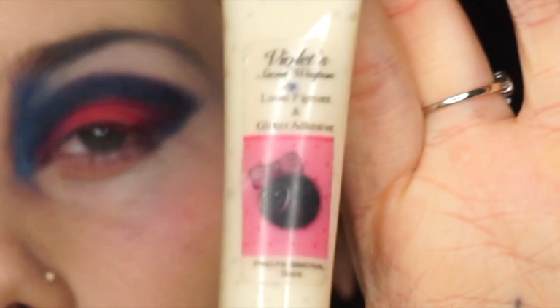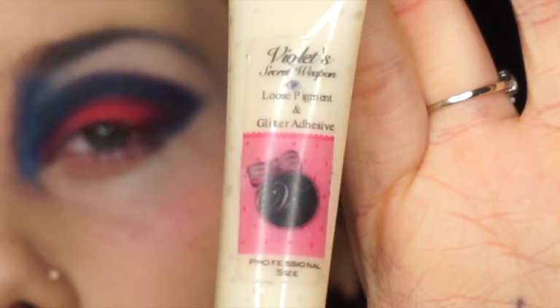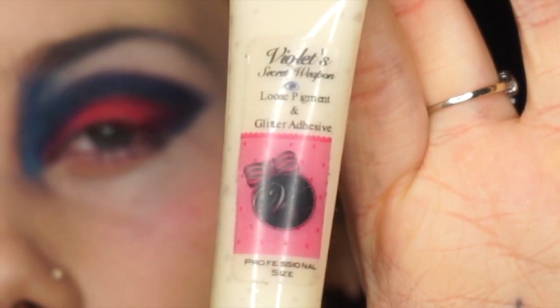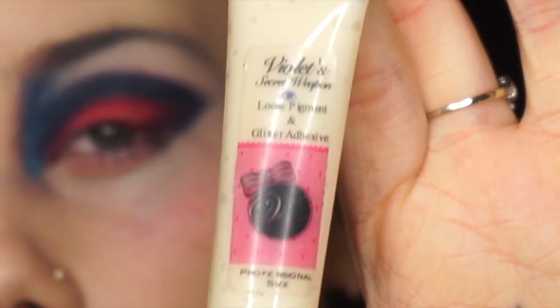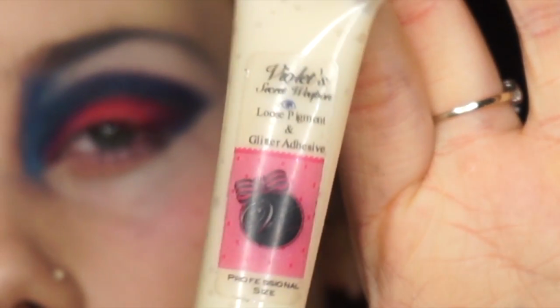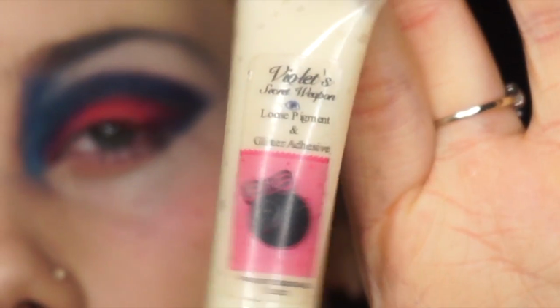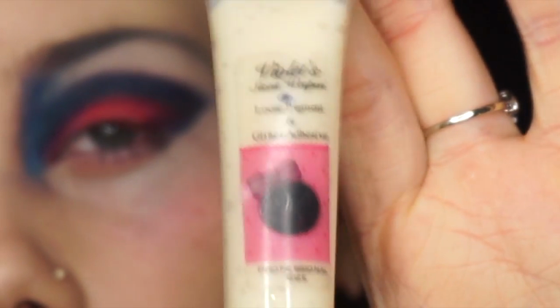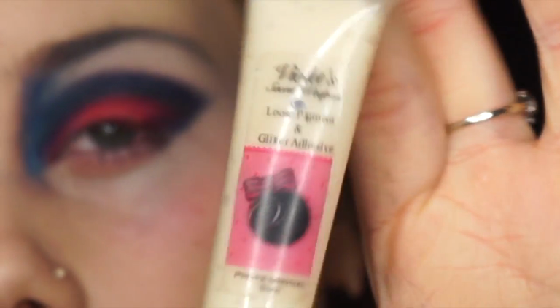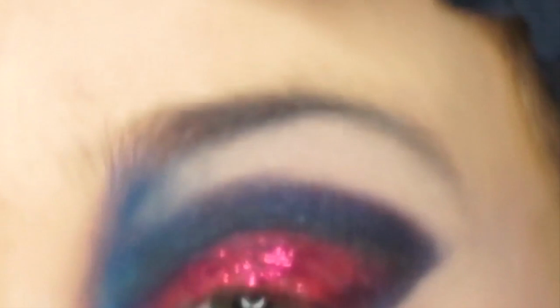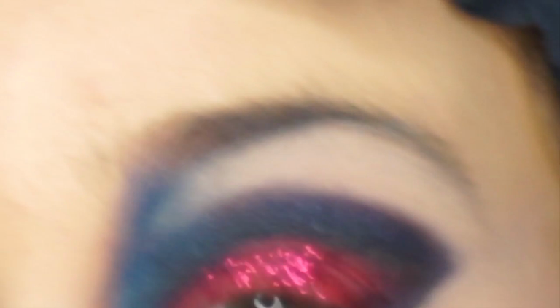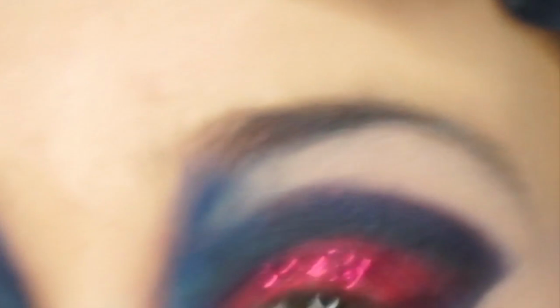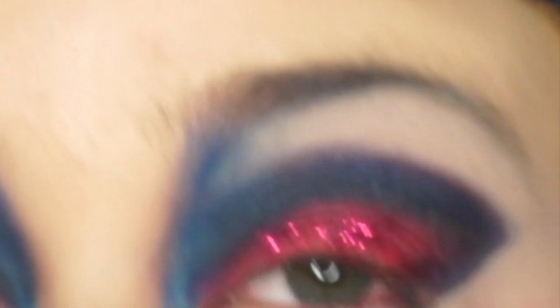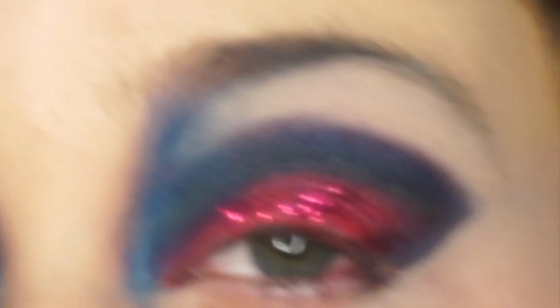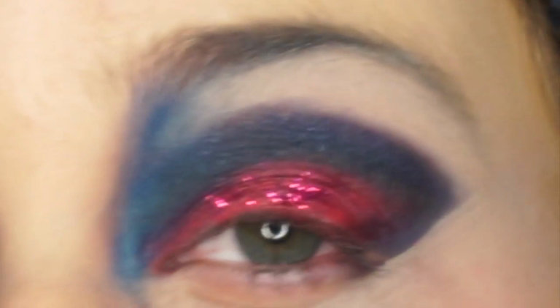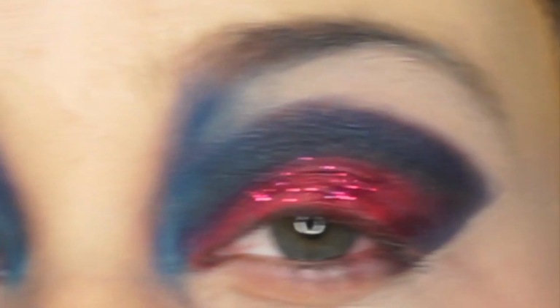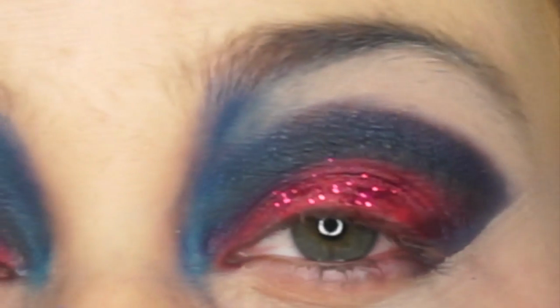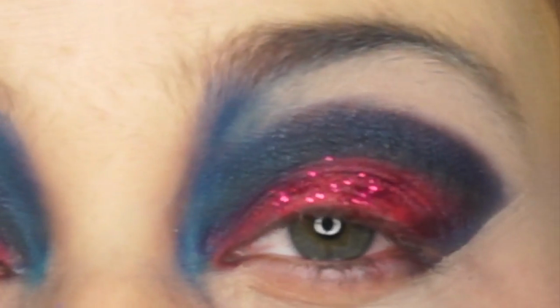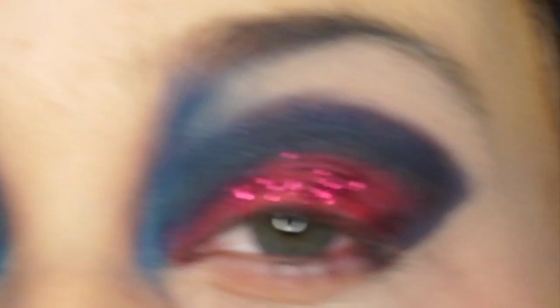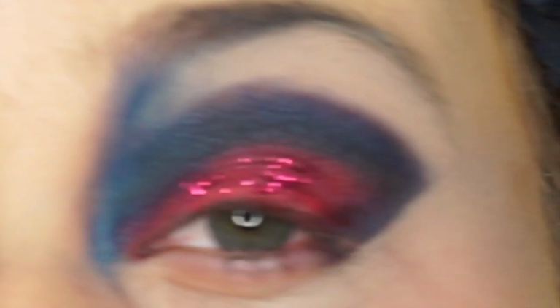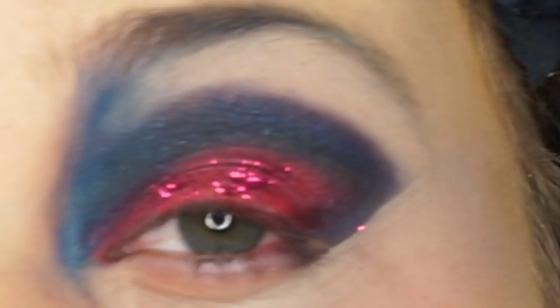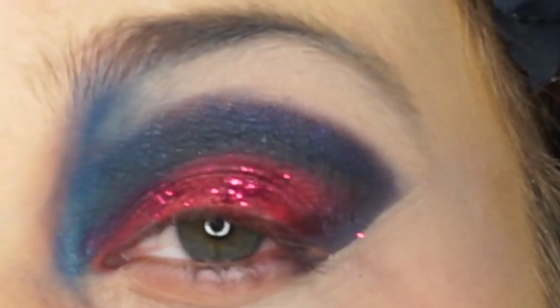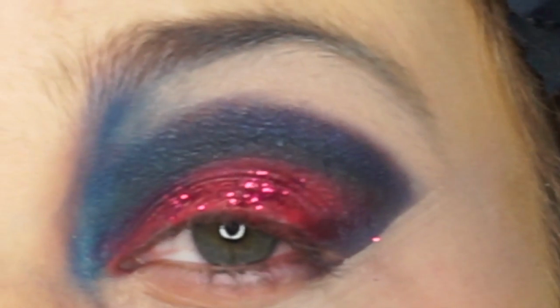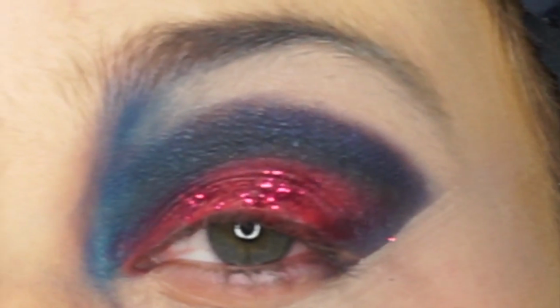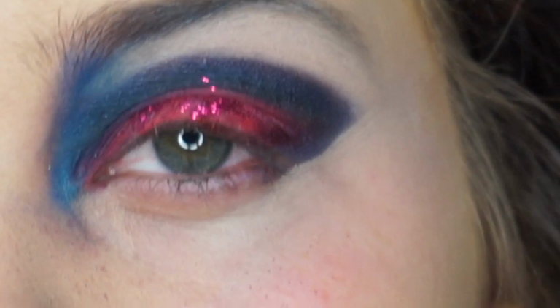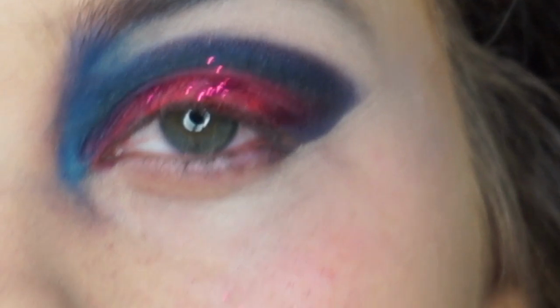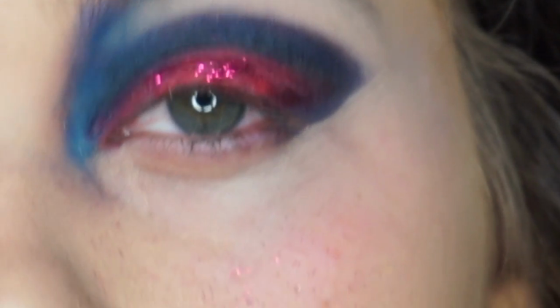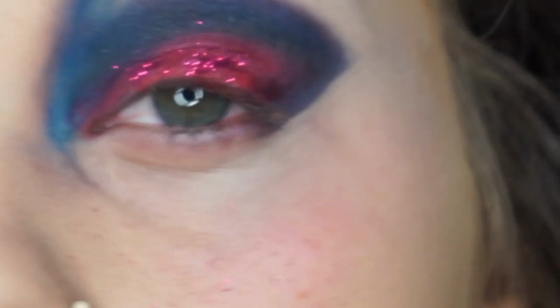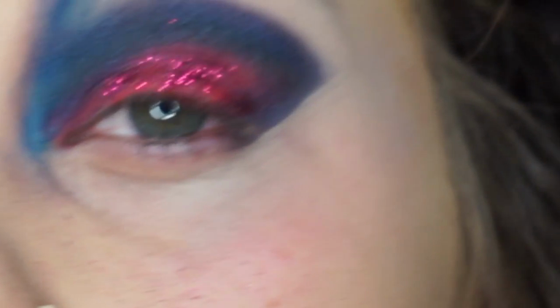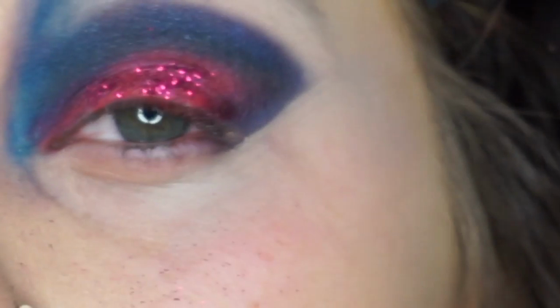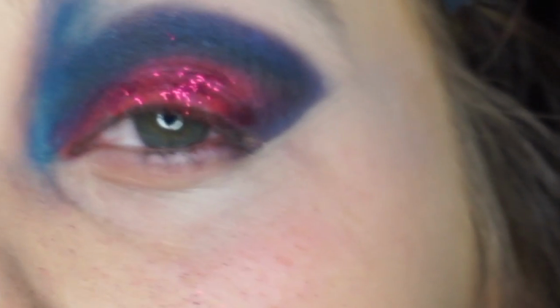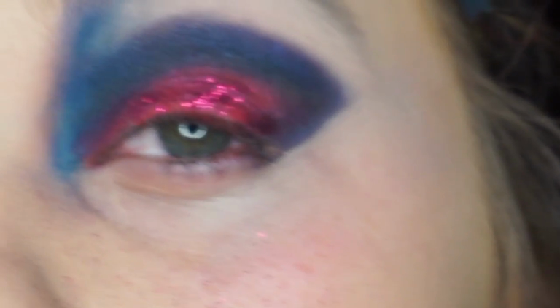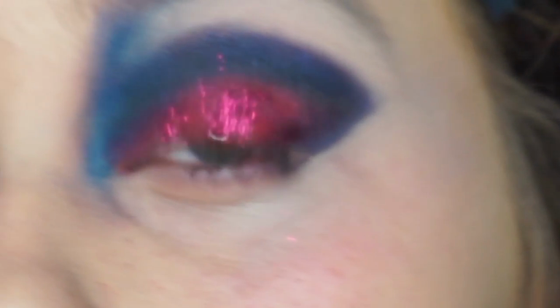The next thing we're going to do is add some sparkles where we placed down our red eyeshadow. This is from Violet Voss — it comes with a glue and sparkles.